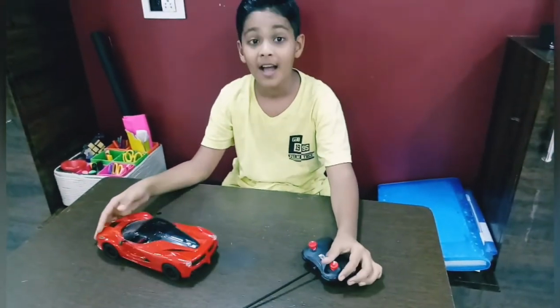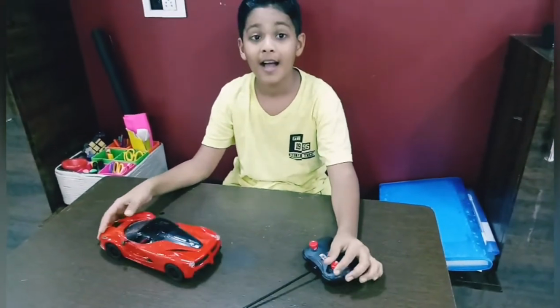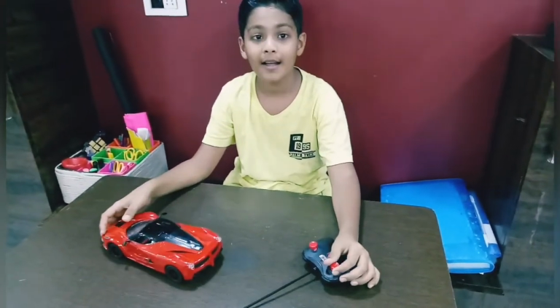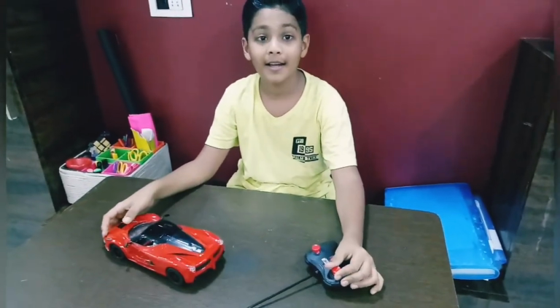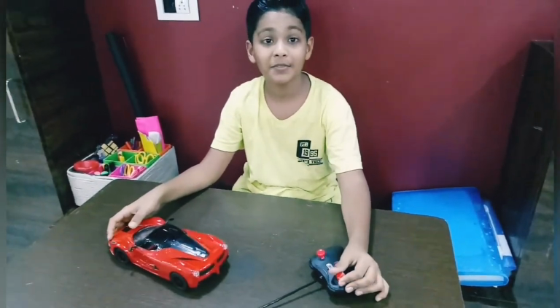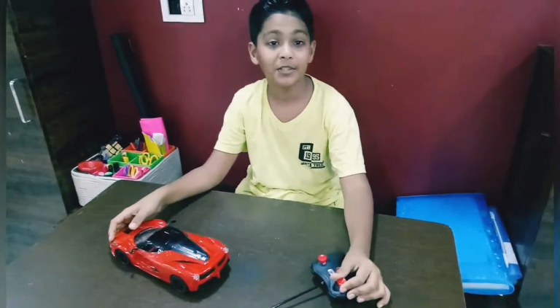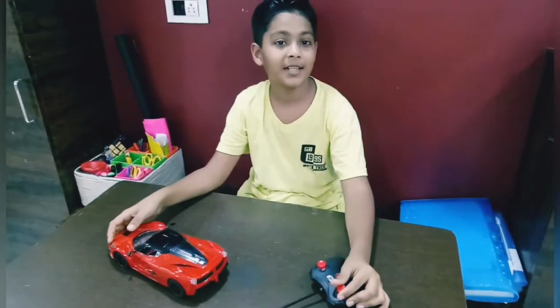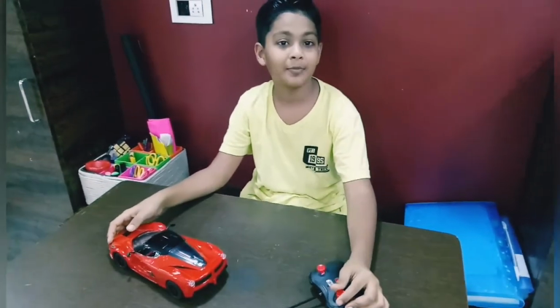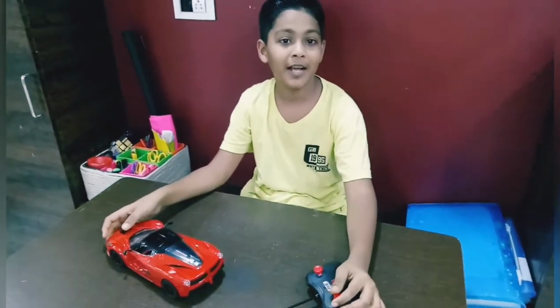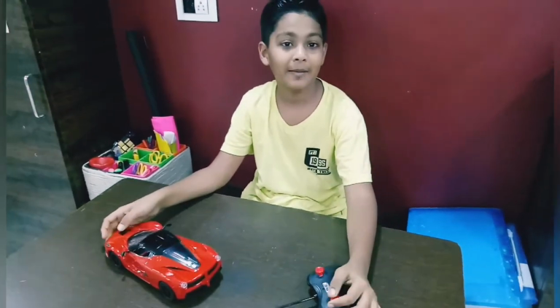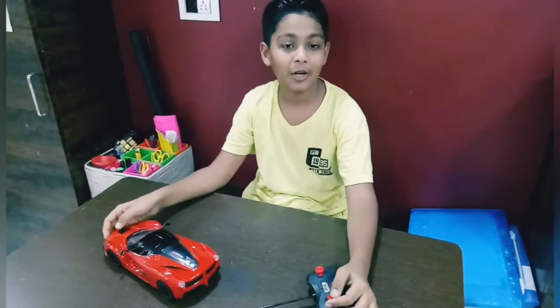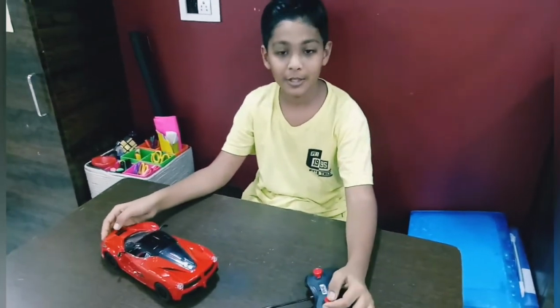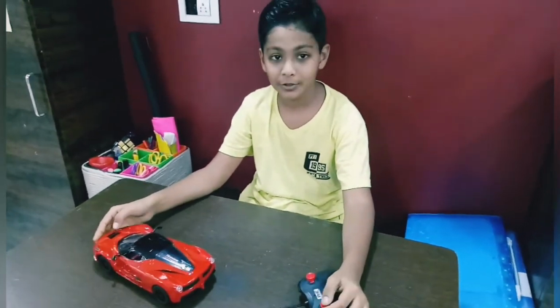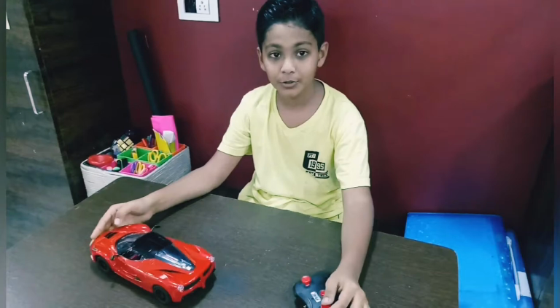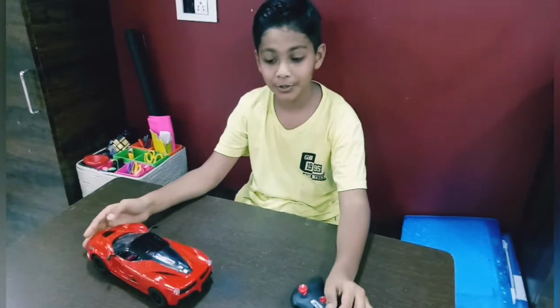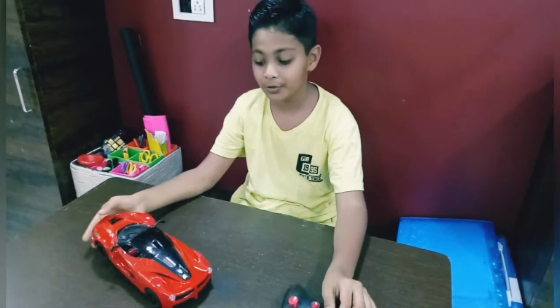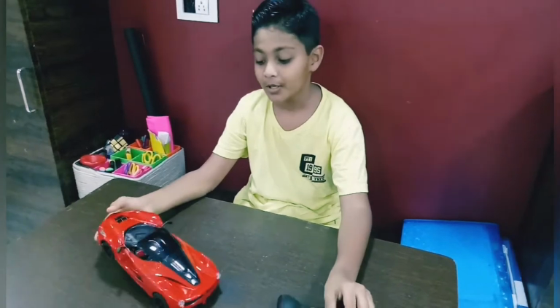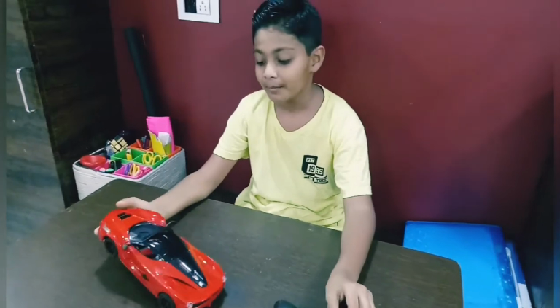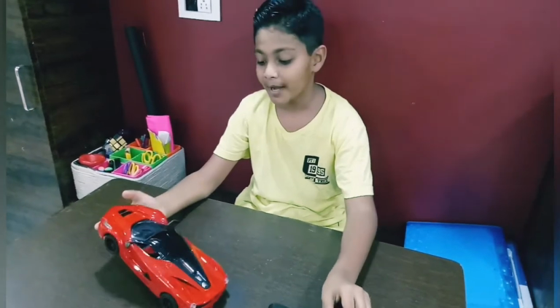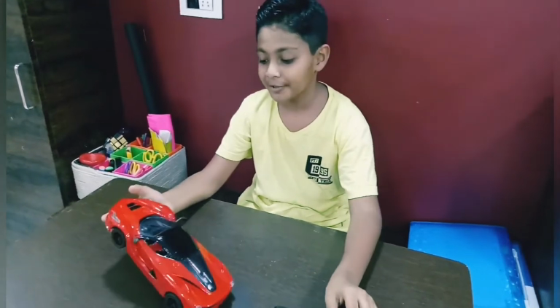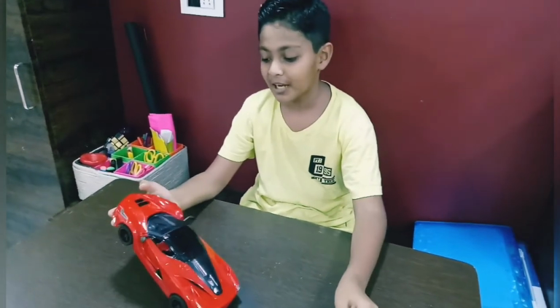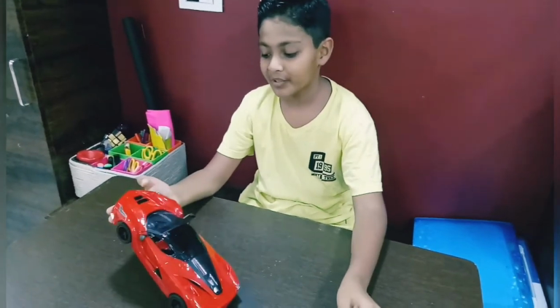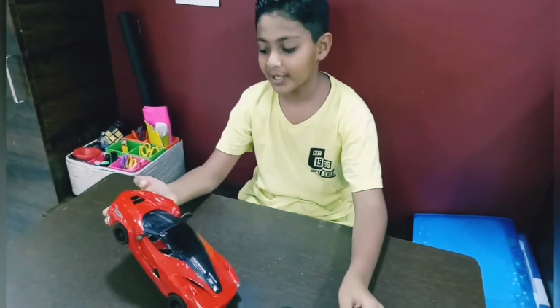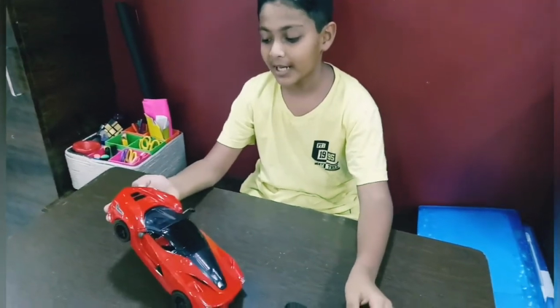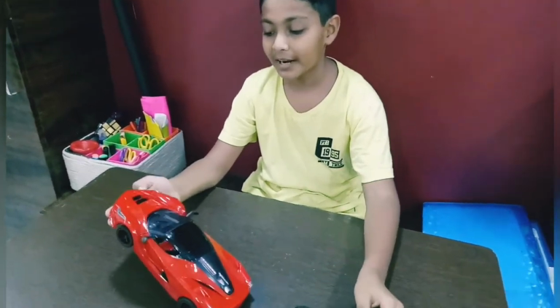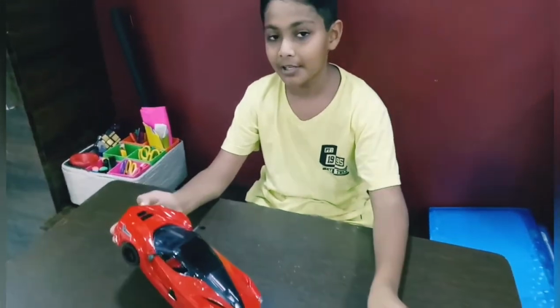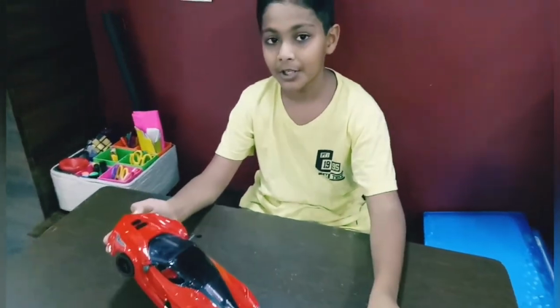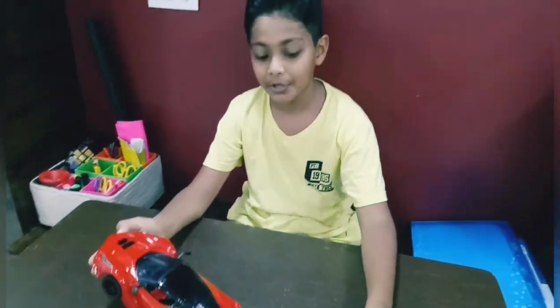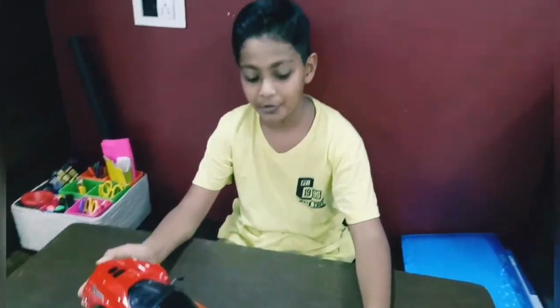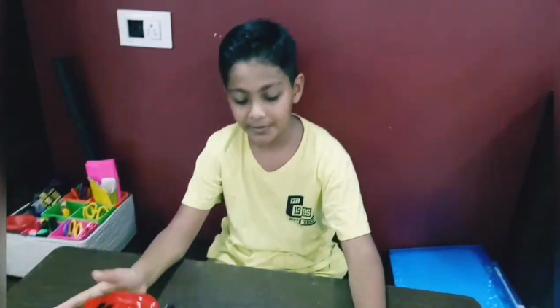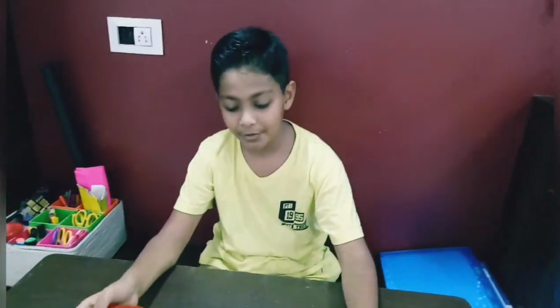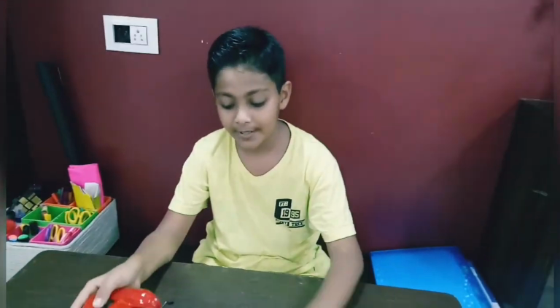Hi guys, what's up? Today I am going to show you my new car. I will introduce it fully.